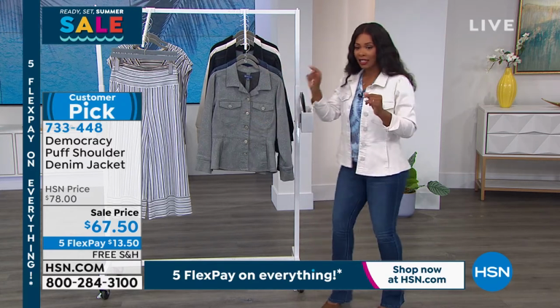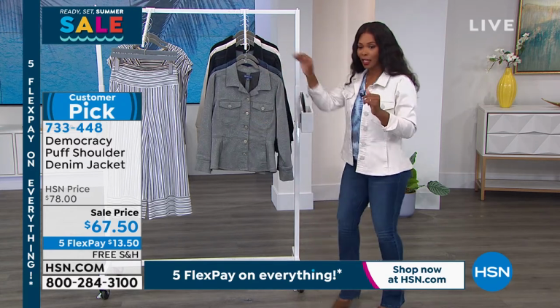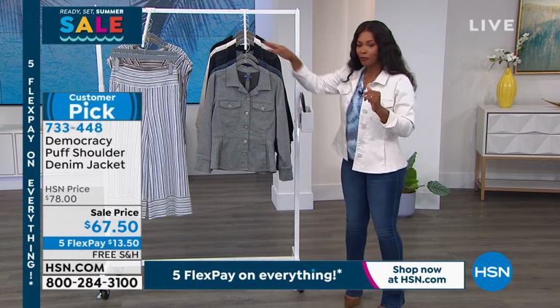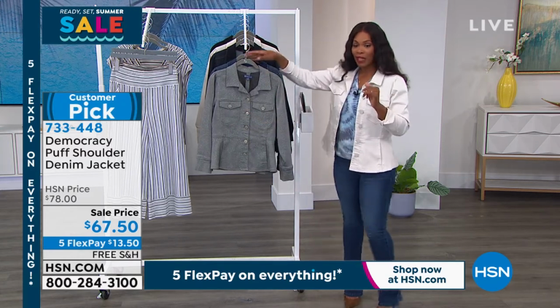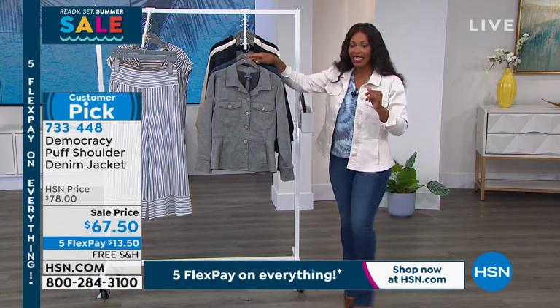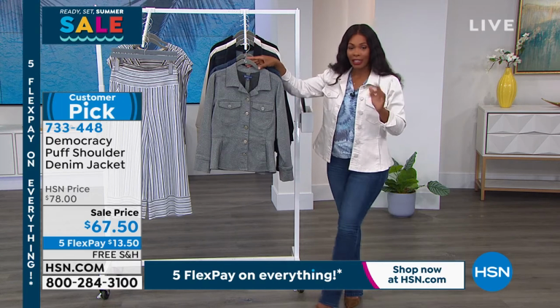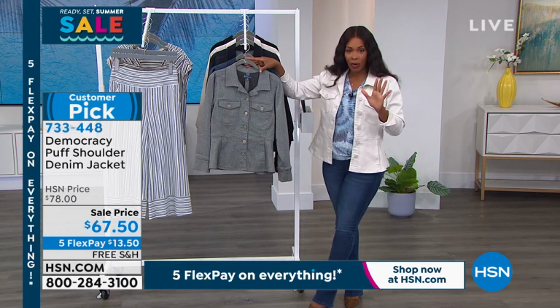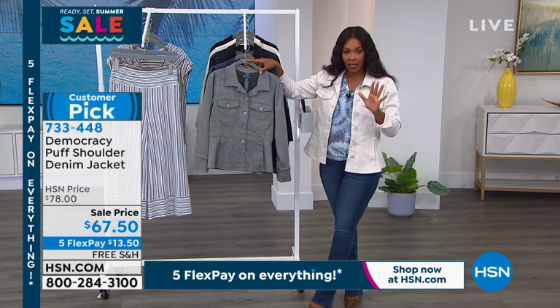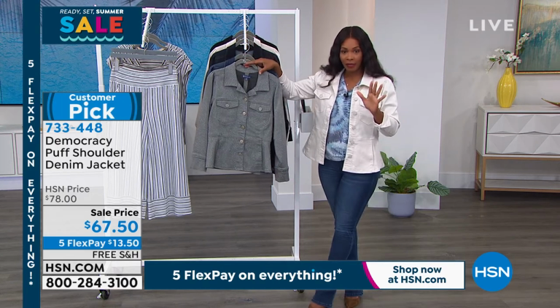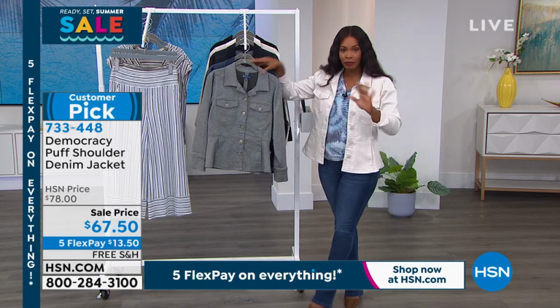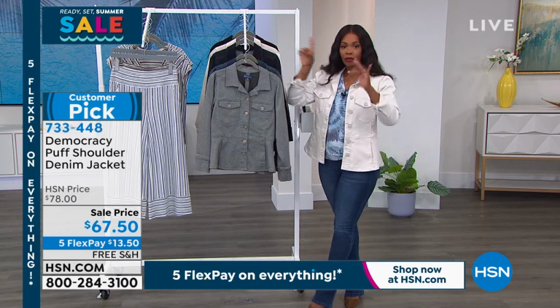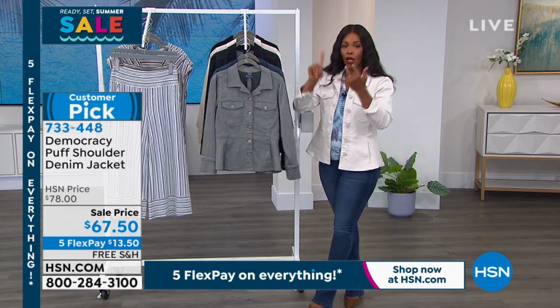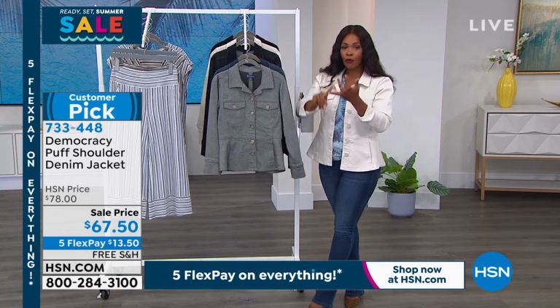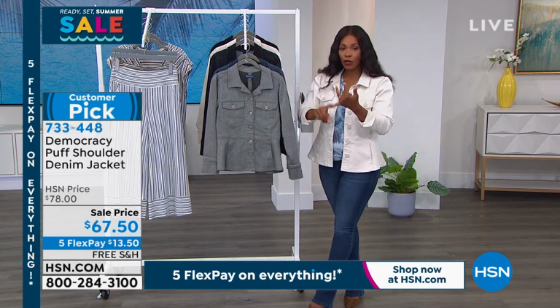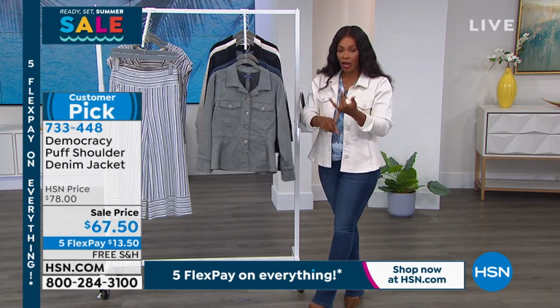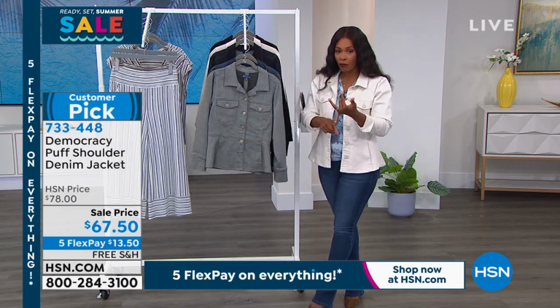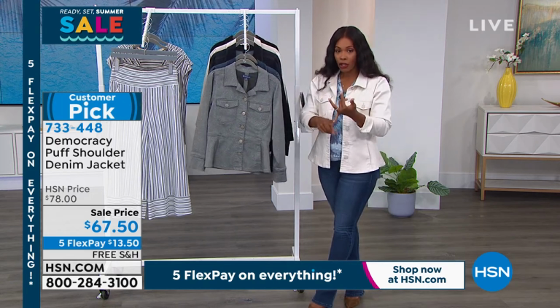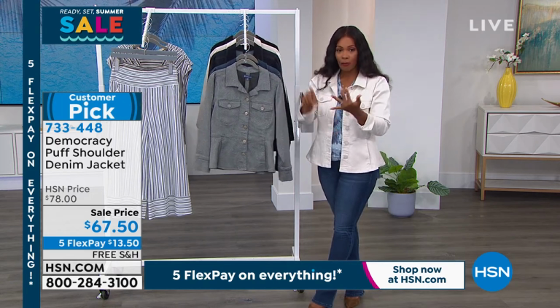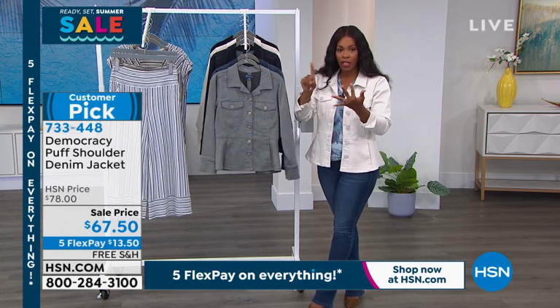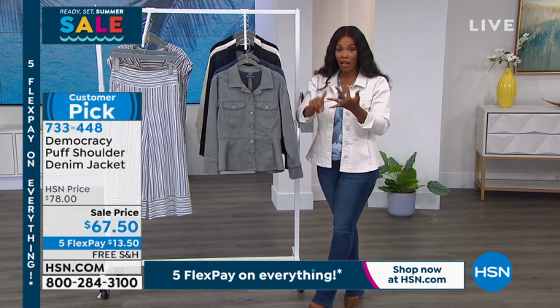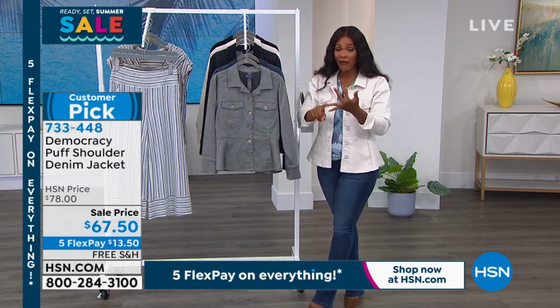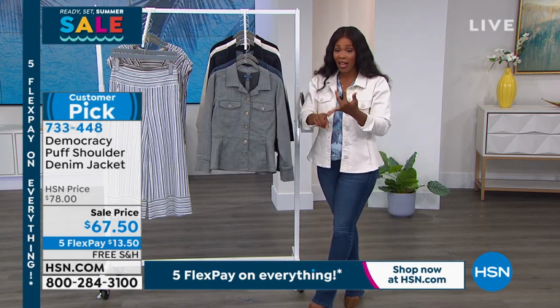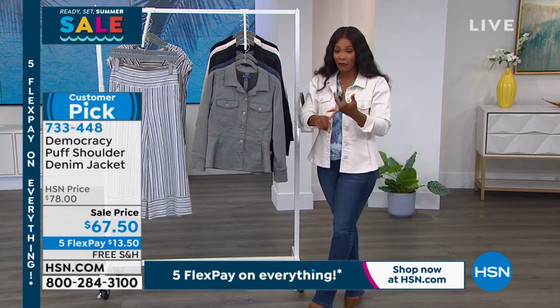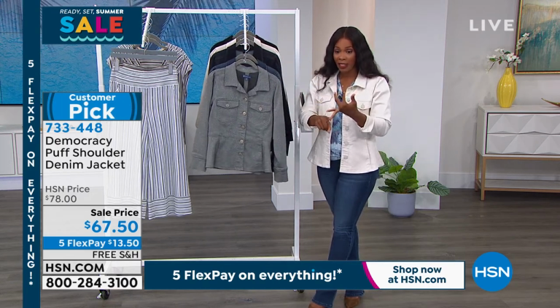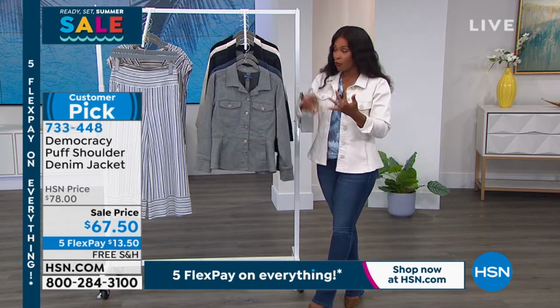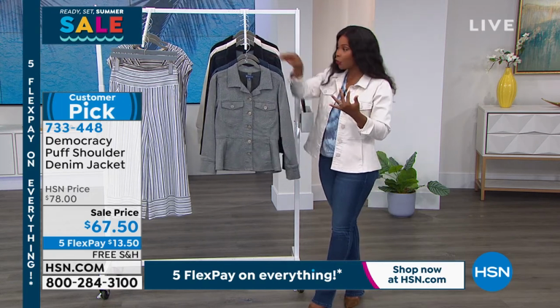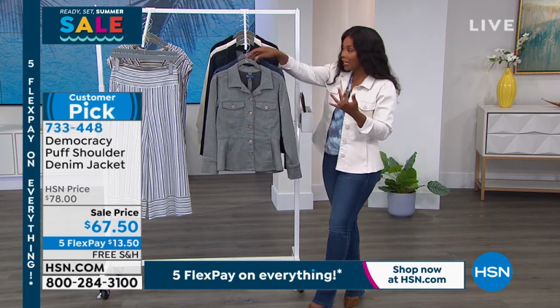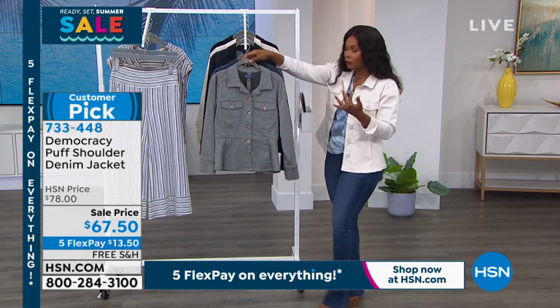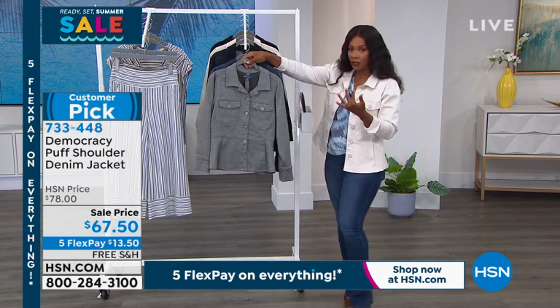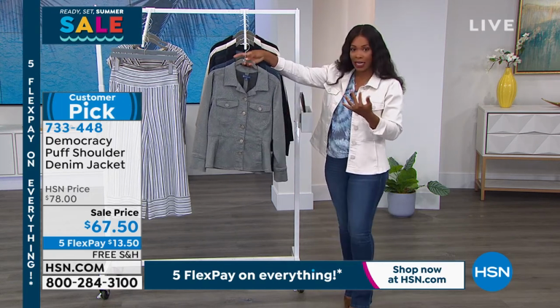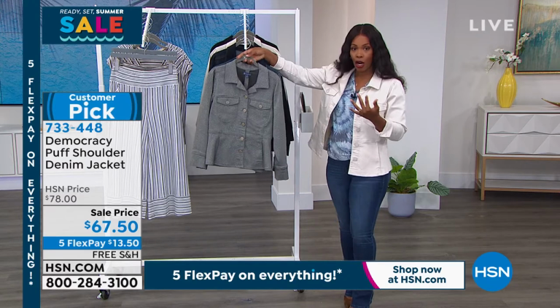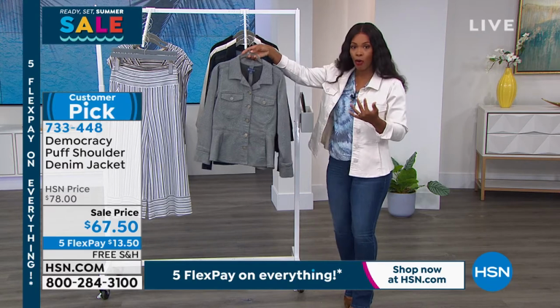Here's the deal — it's a sale price. You've got free shipping. You've got five flex pays, so $13.50 to get it home.